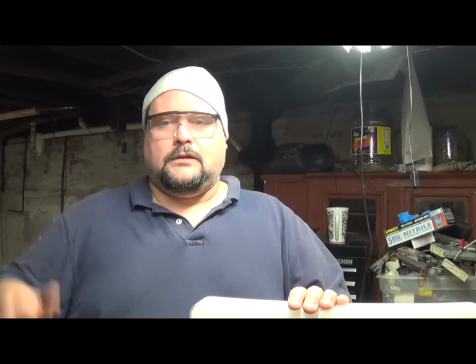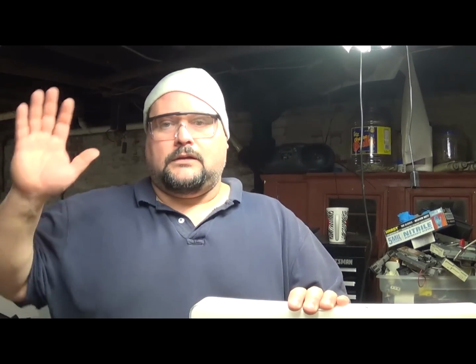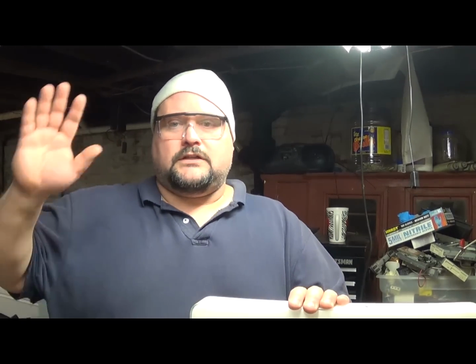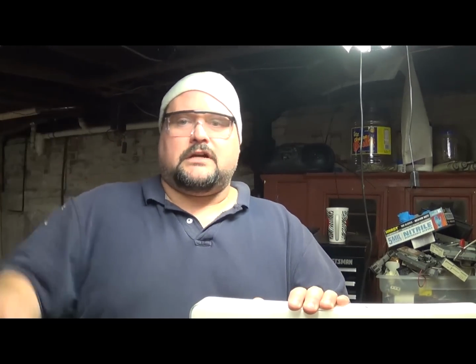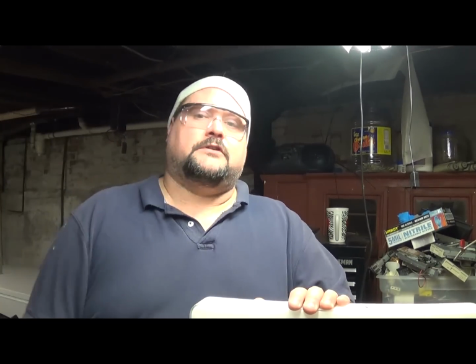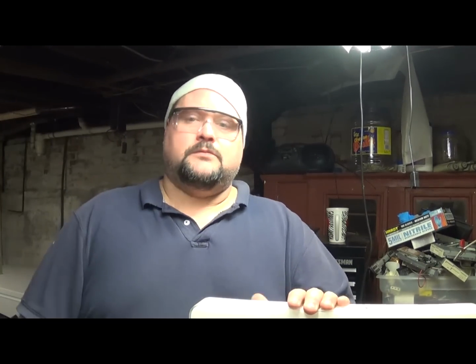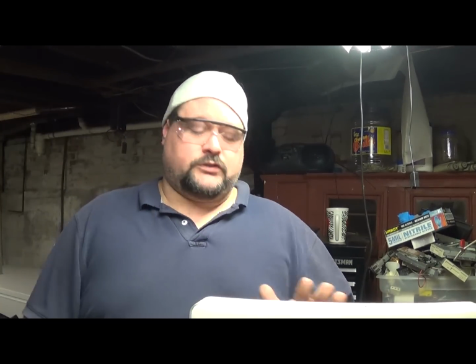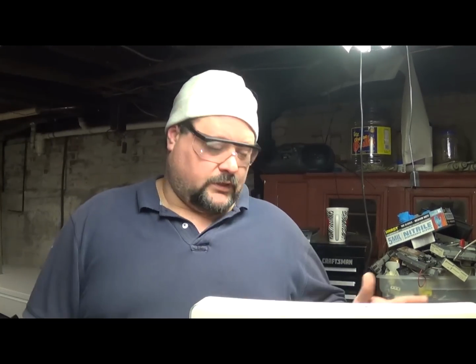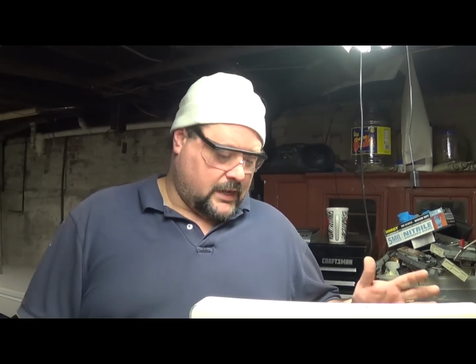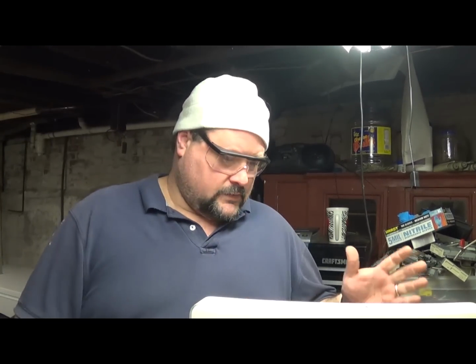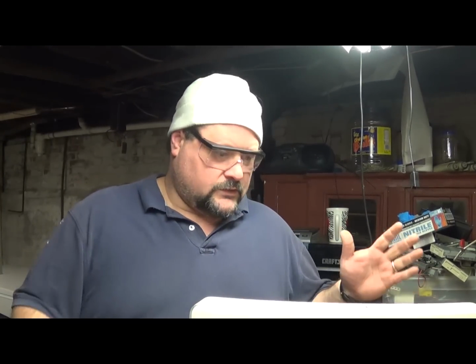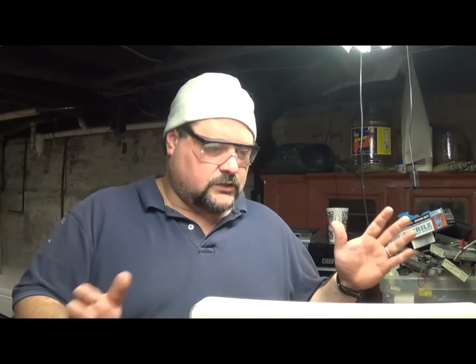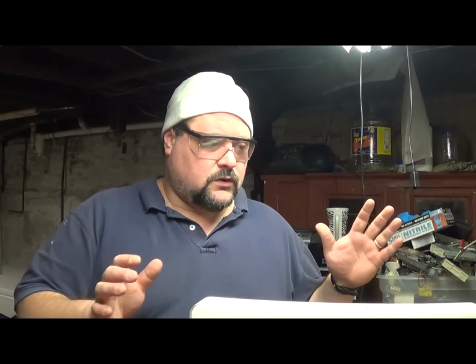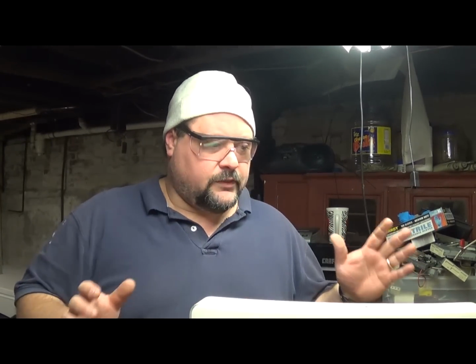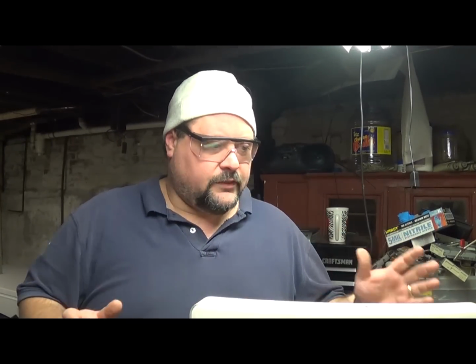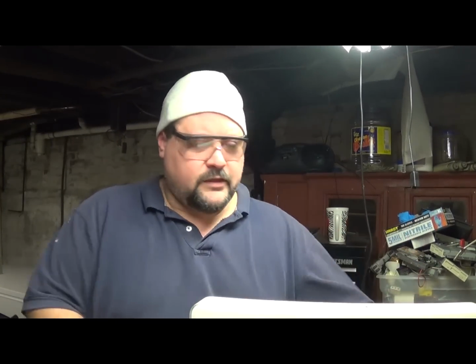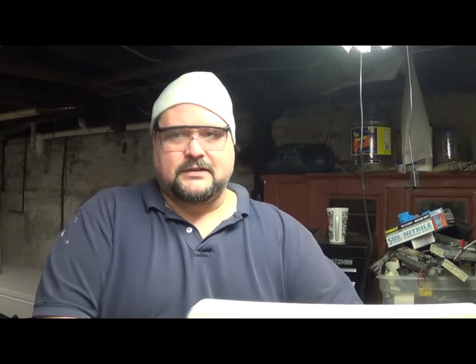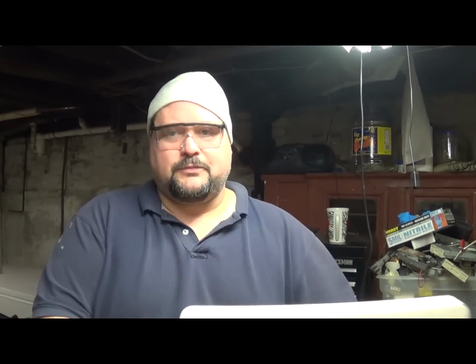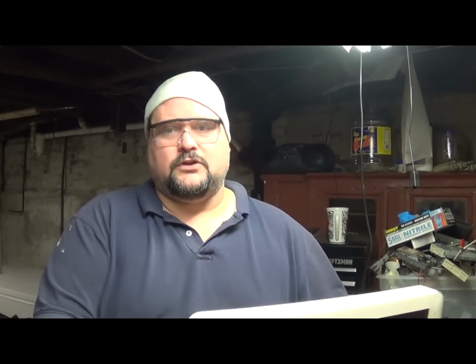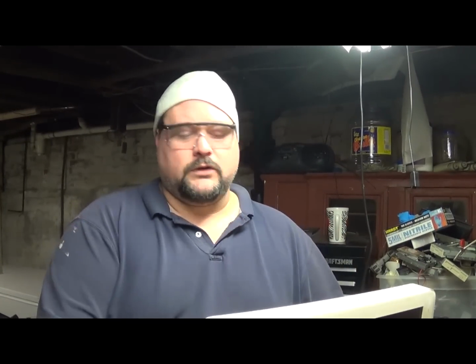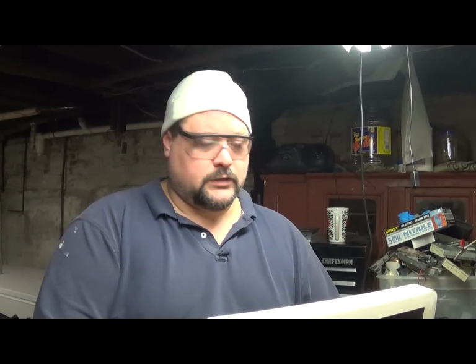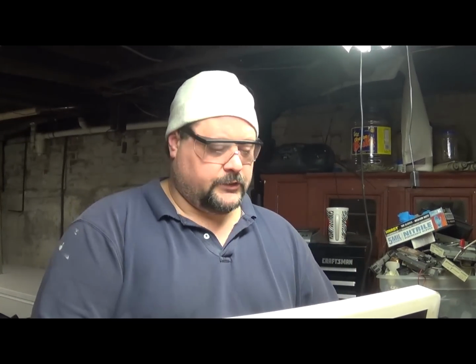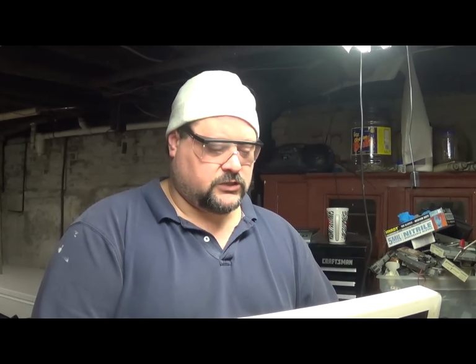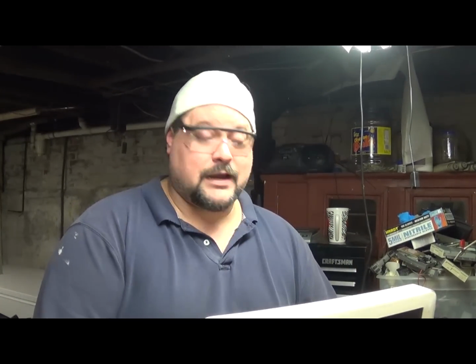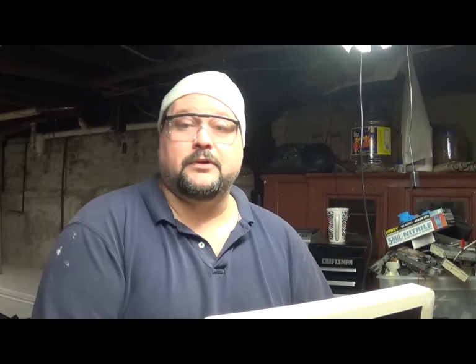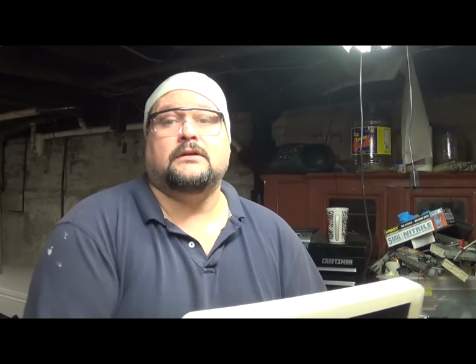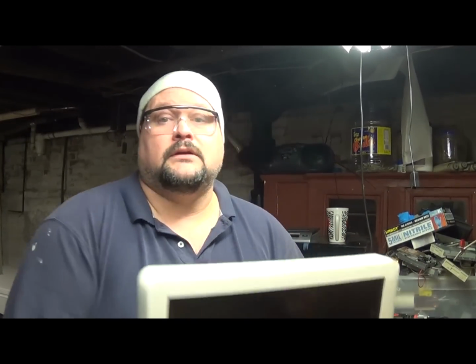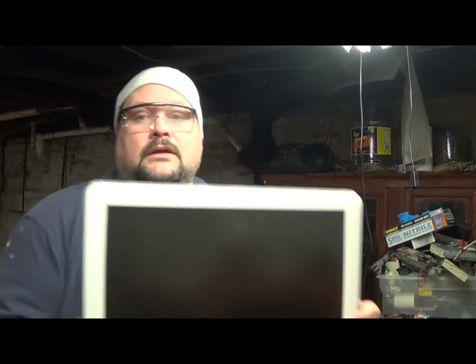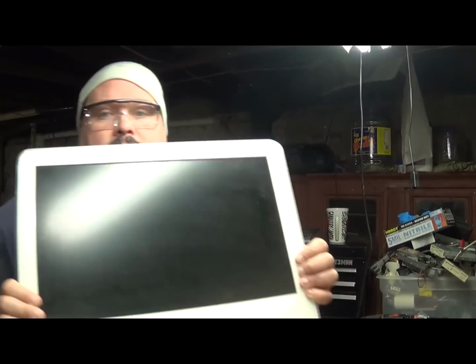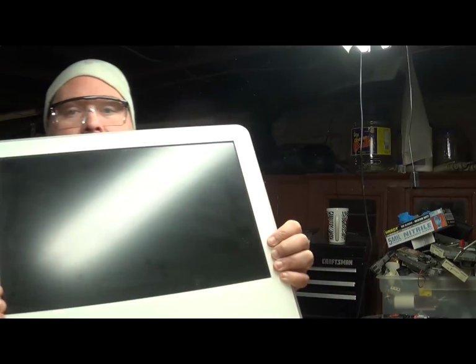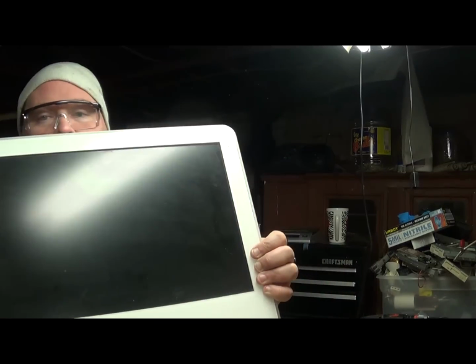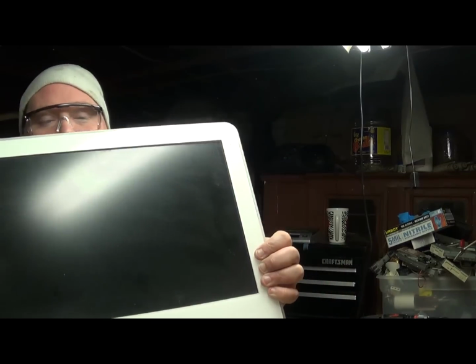Hey Scrappers, Moose here again. On this episode, we're going to be scrapping an iMac.